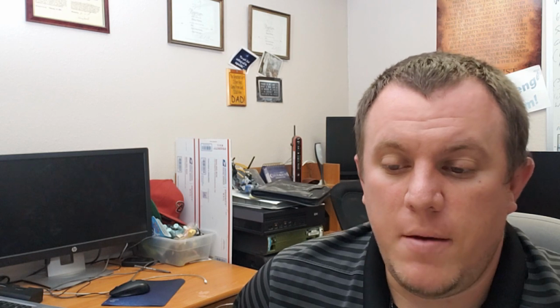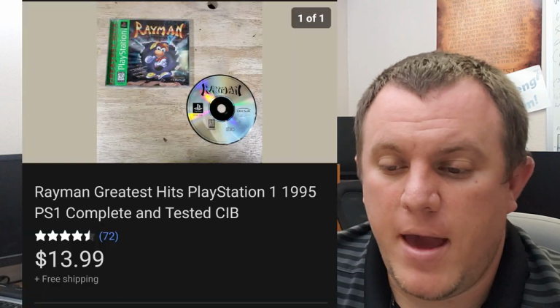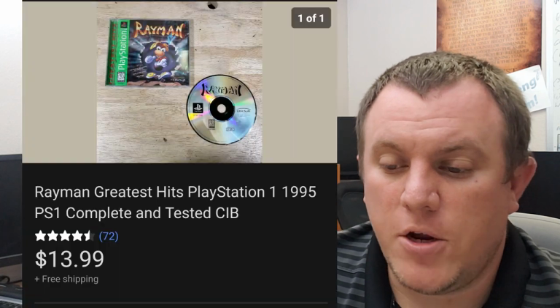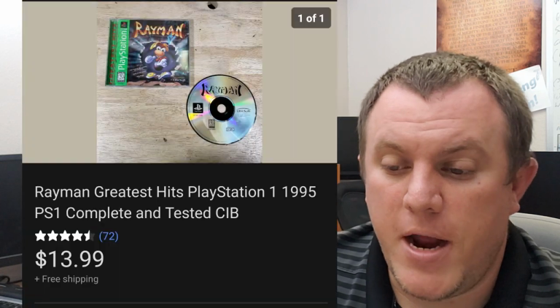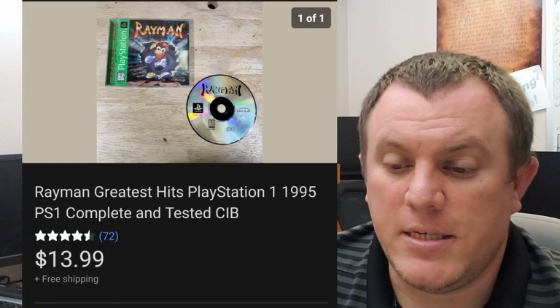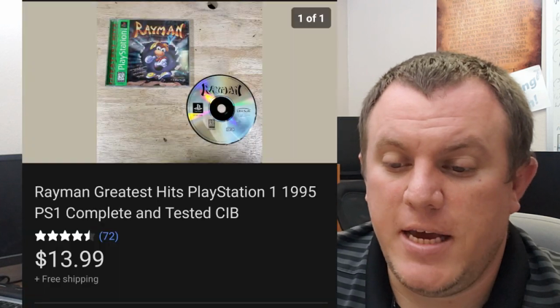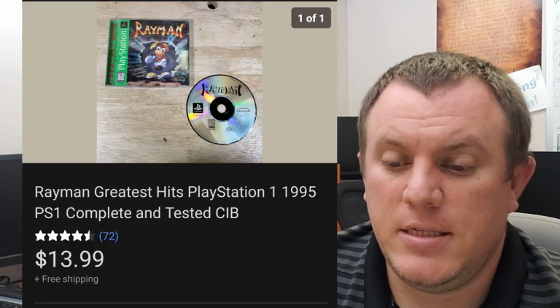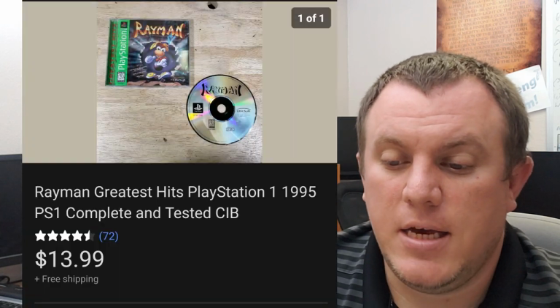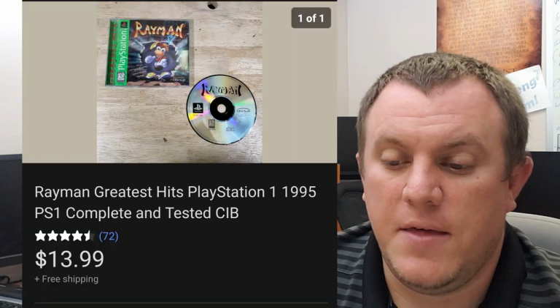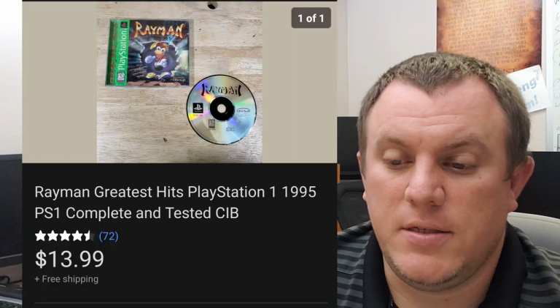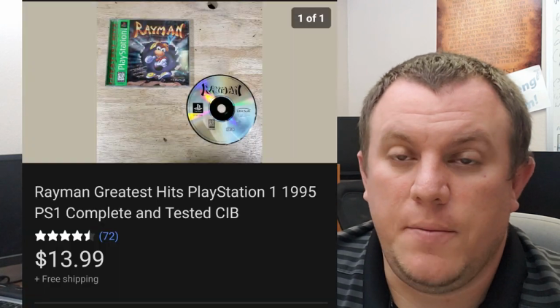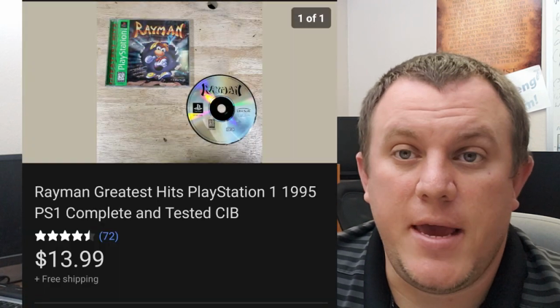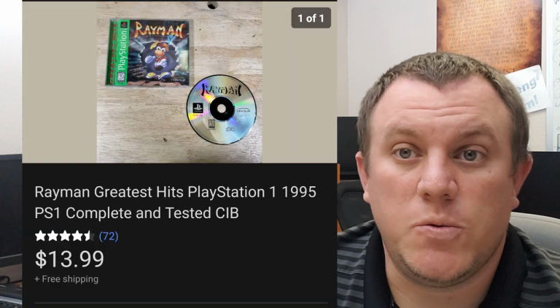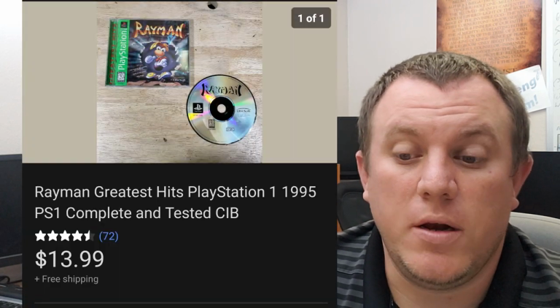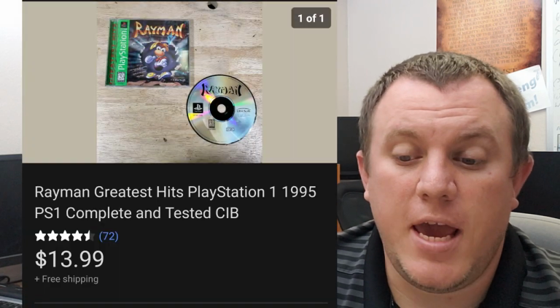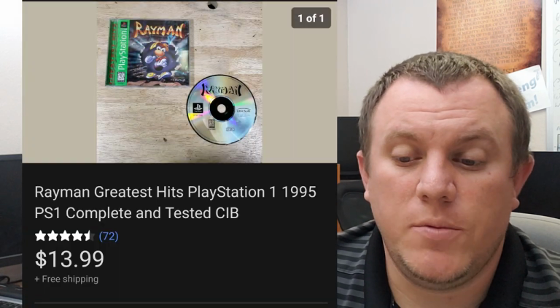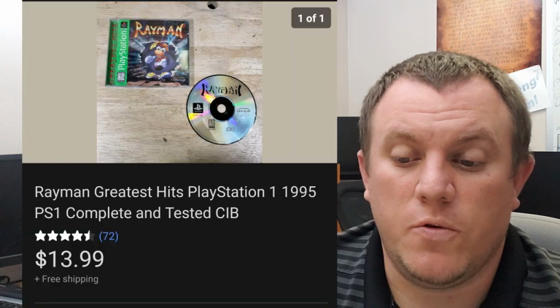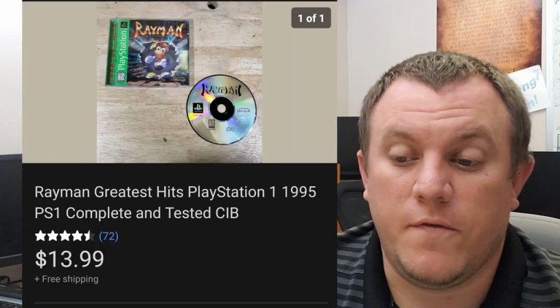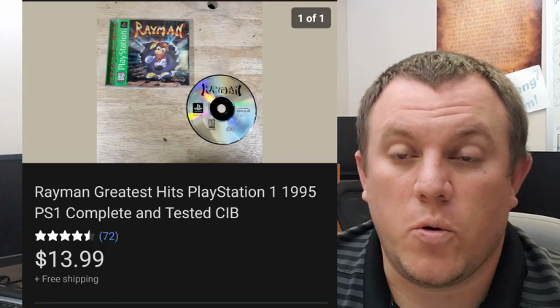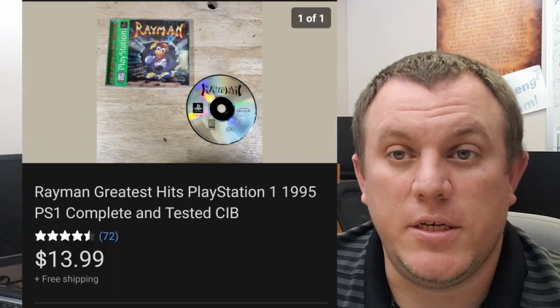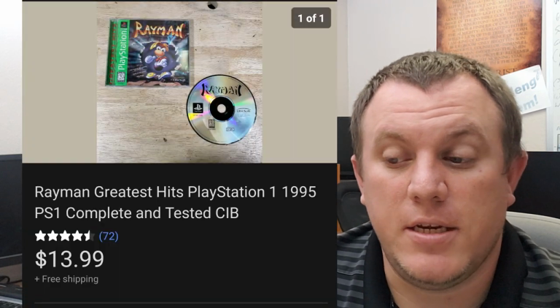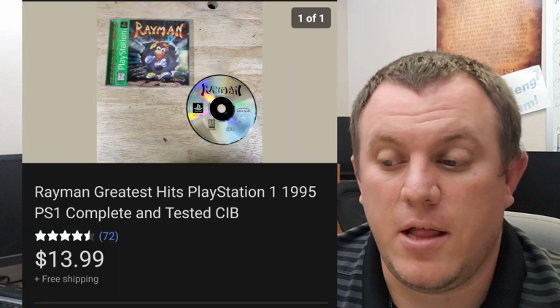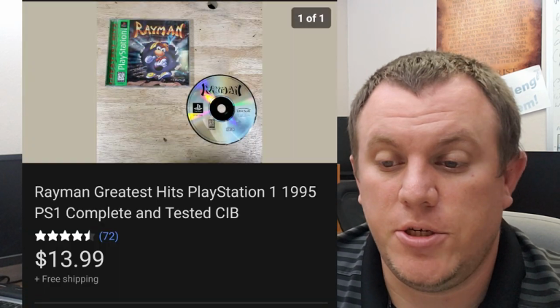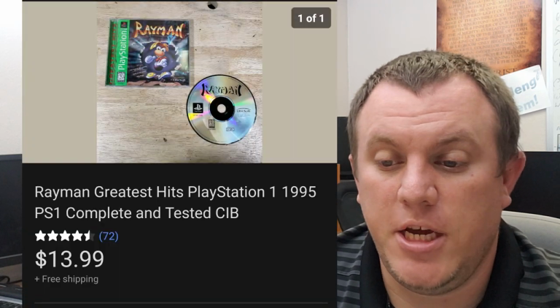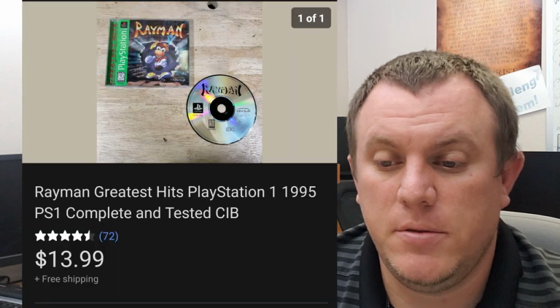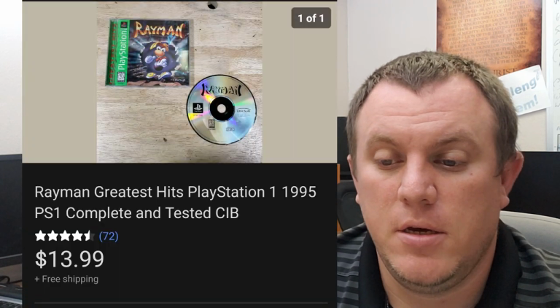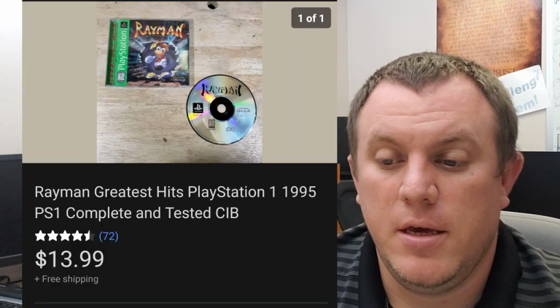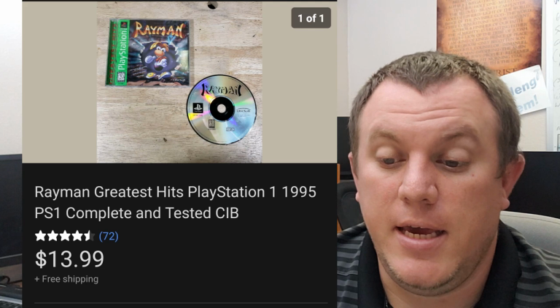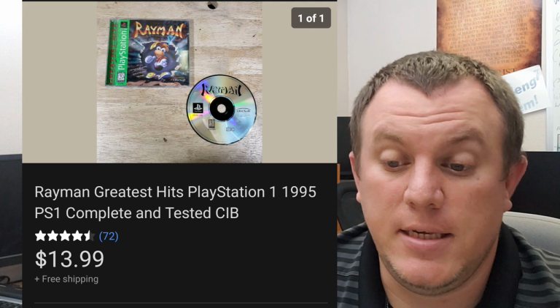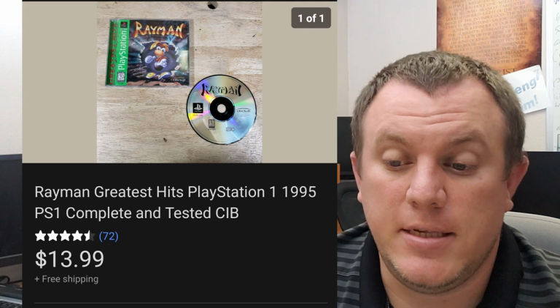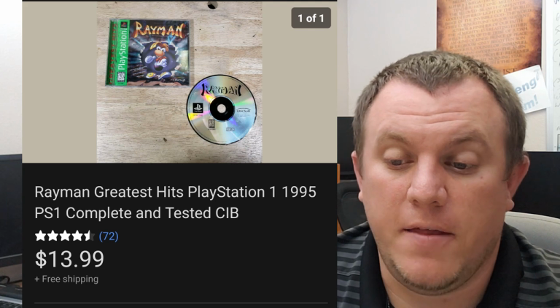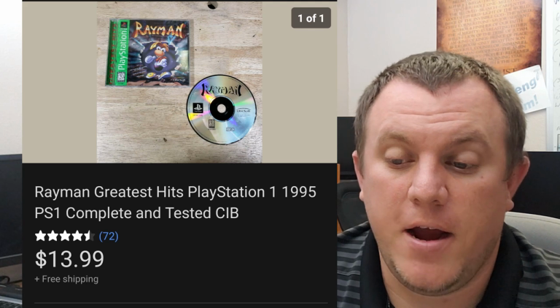Rayman Greatest Hits — this is a PS1 game. Sold for $14 shipped. Easy sale there.